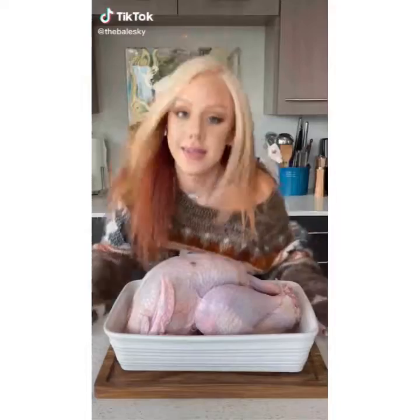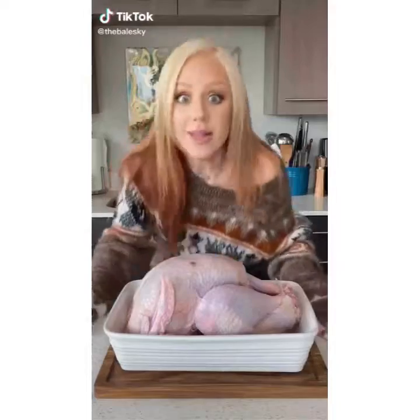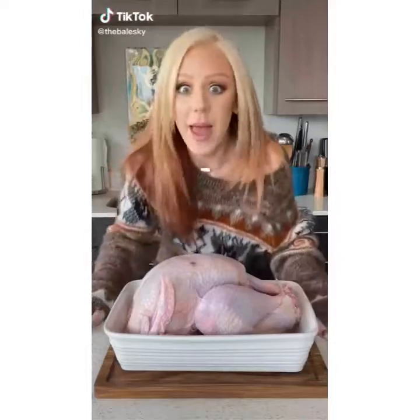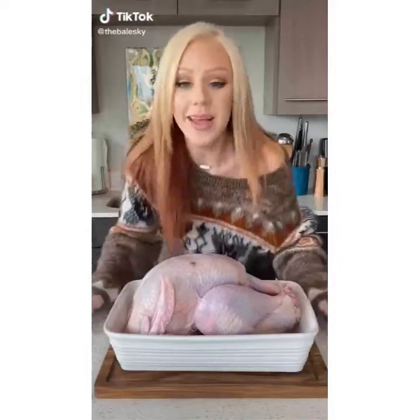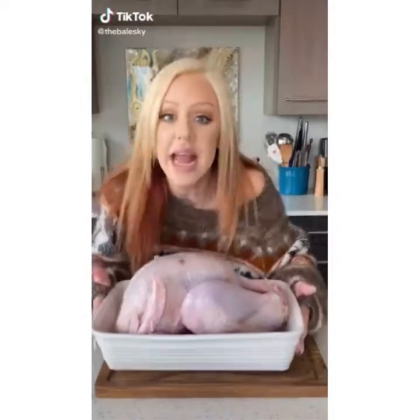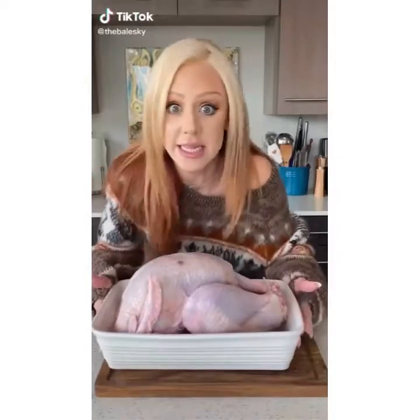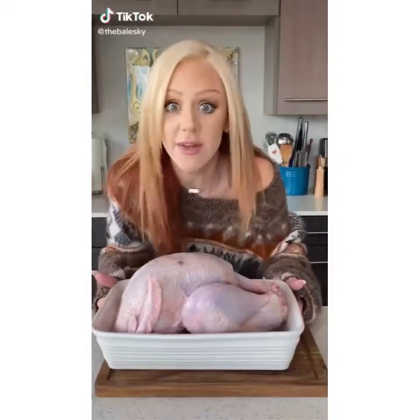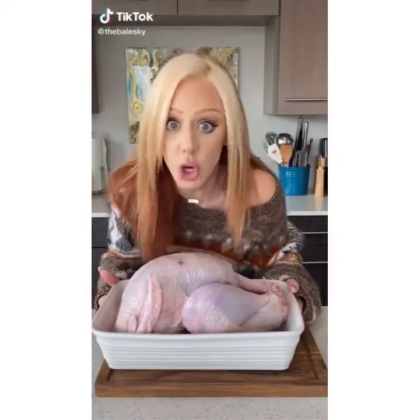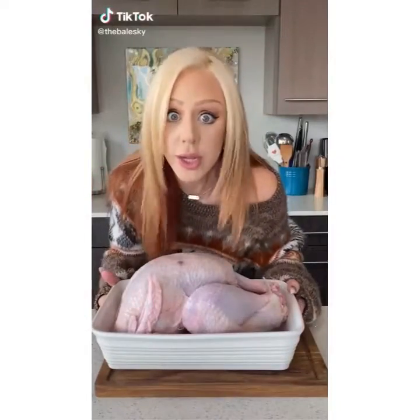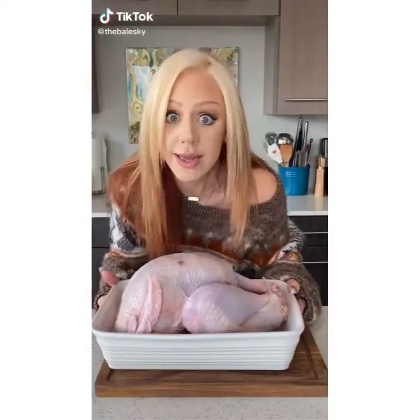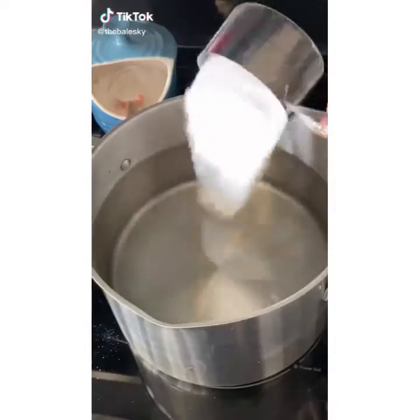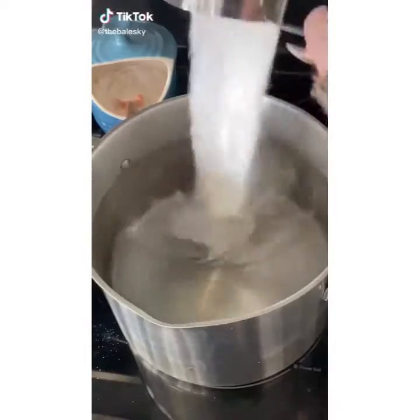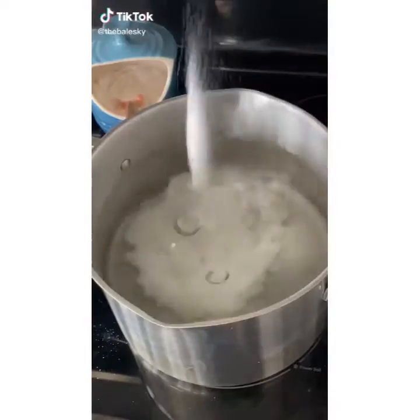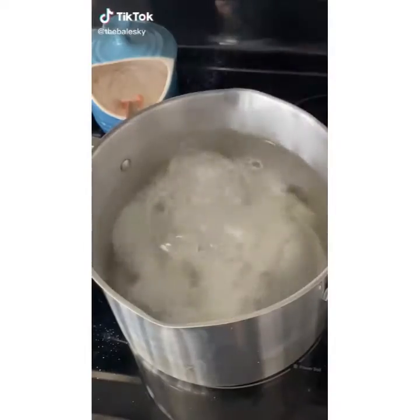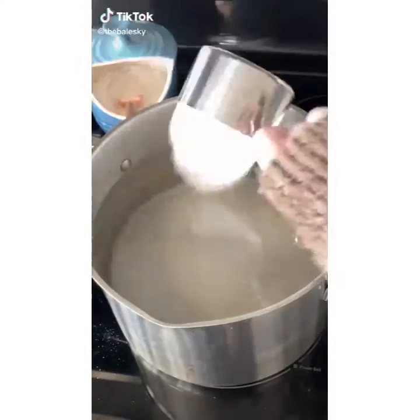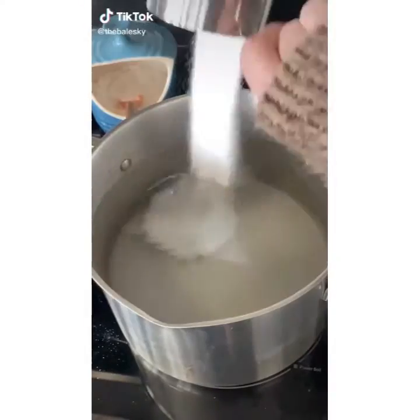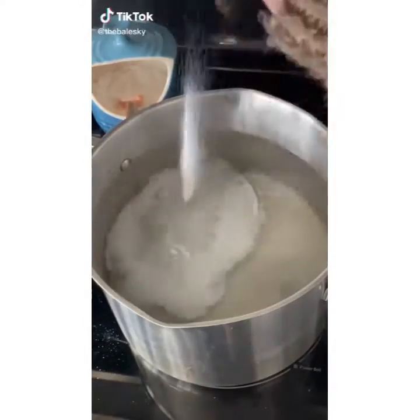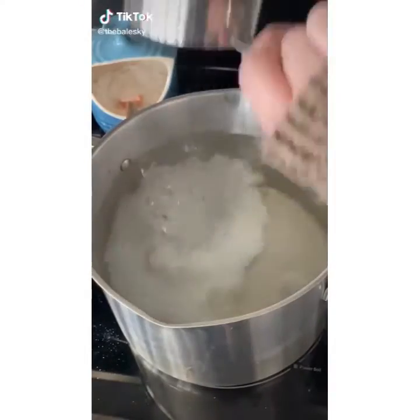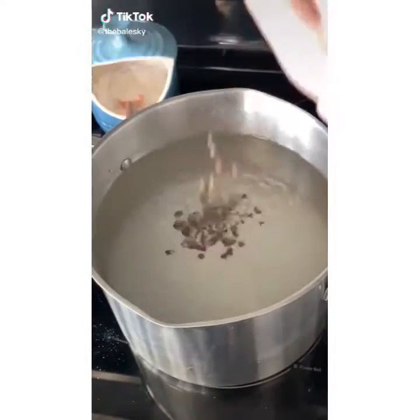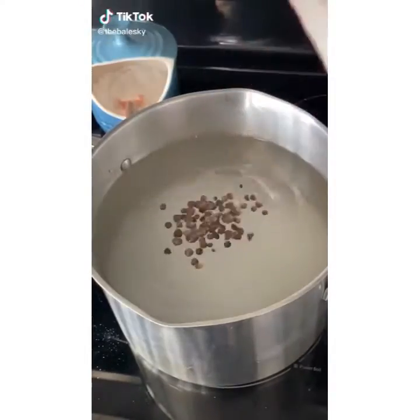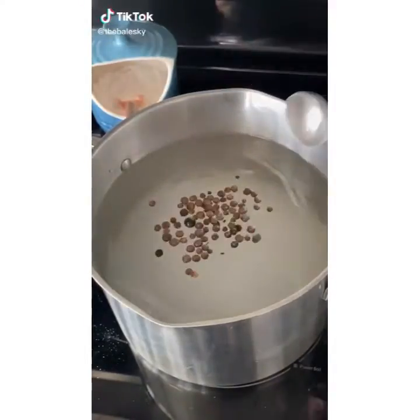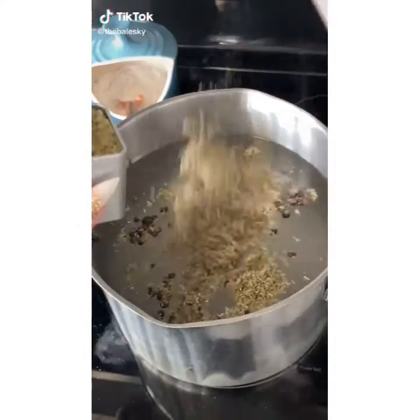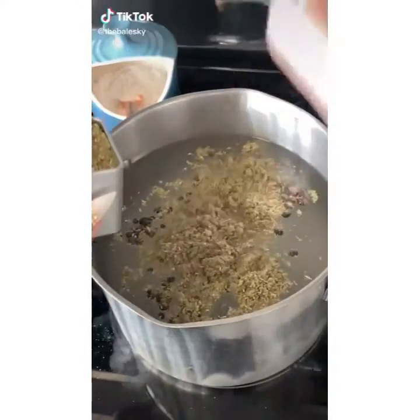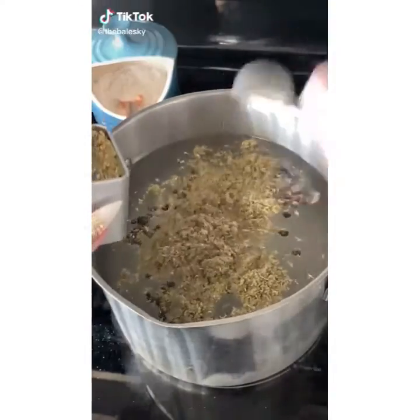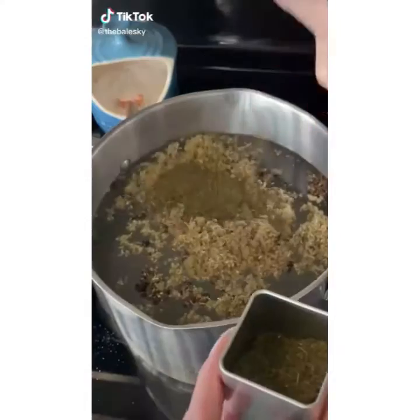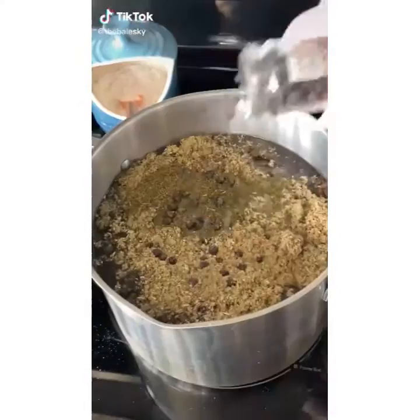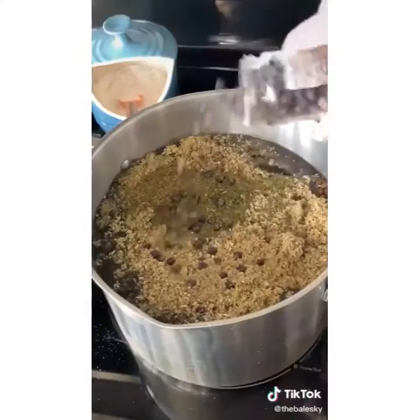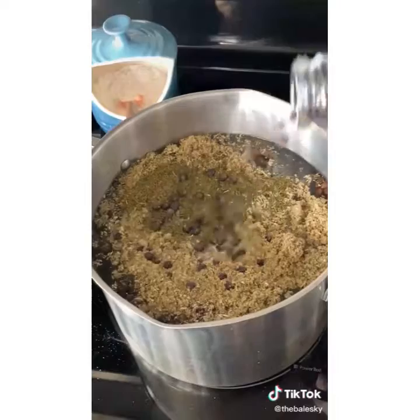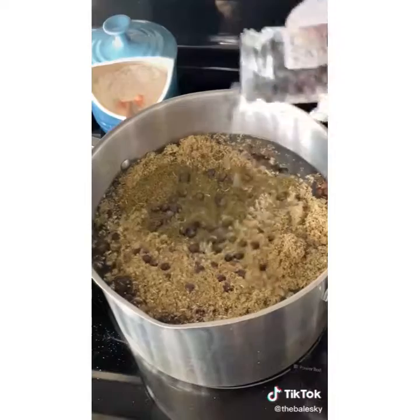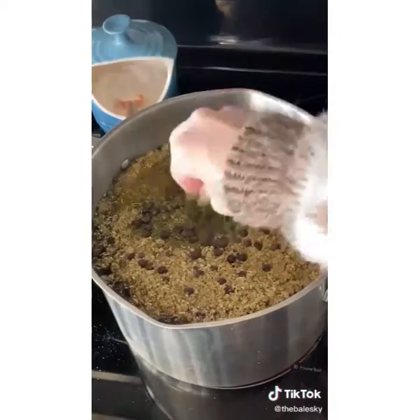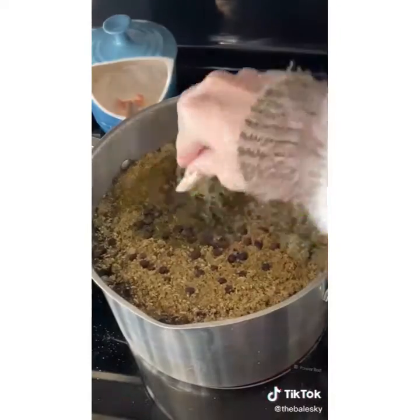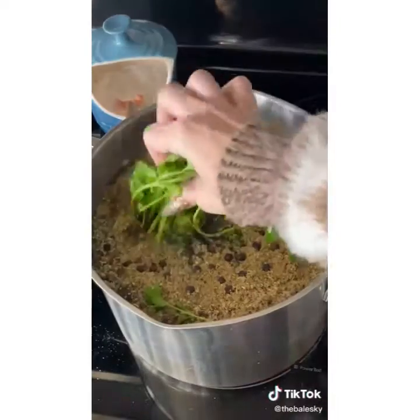Let's make Thanksgiving turkey! Add a cup of sugar, a cup of salt, allspice, sage, dill, juniper berries, thyme, parsley.